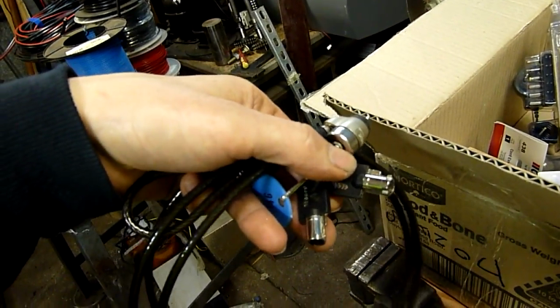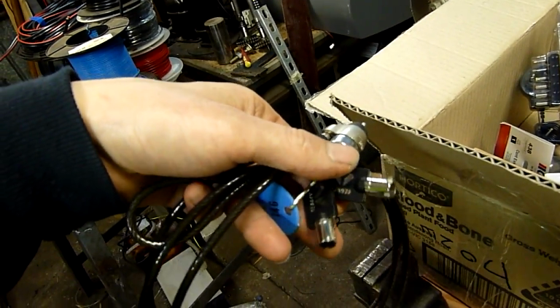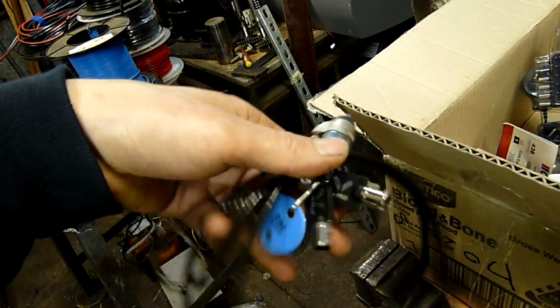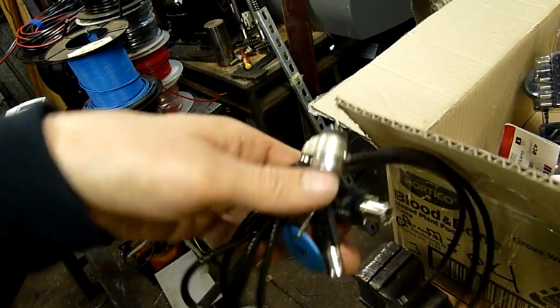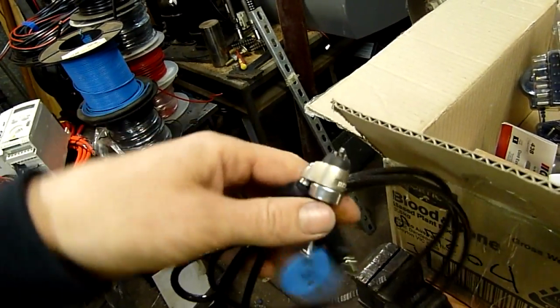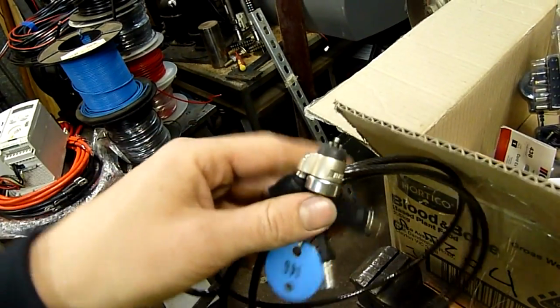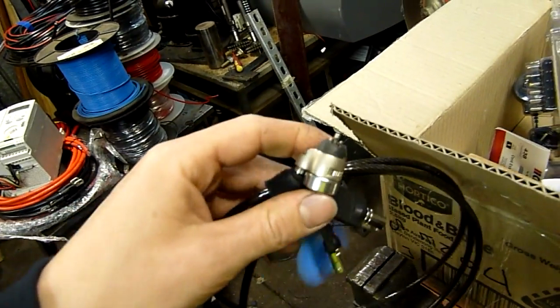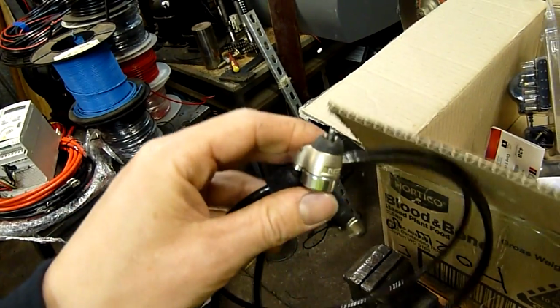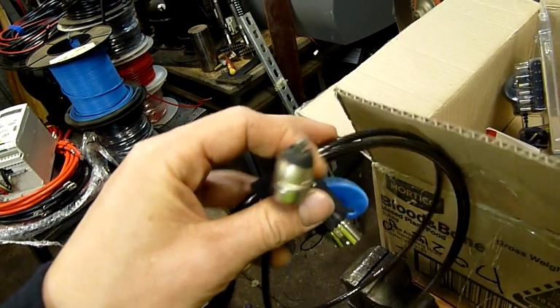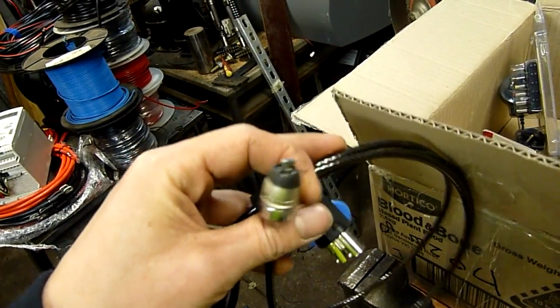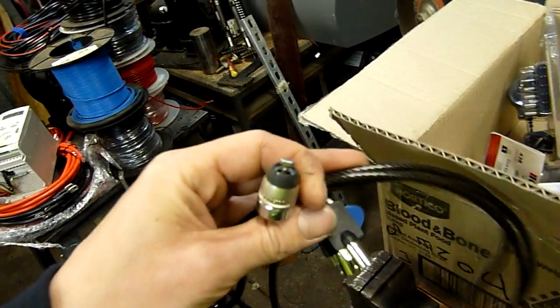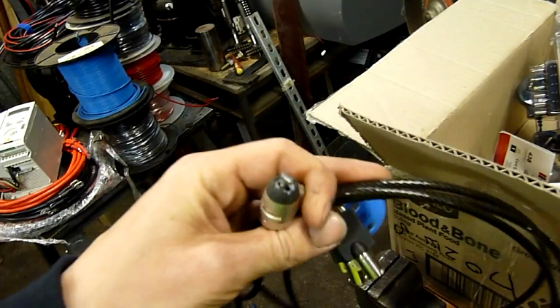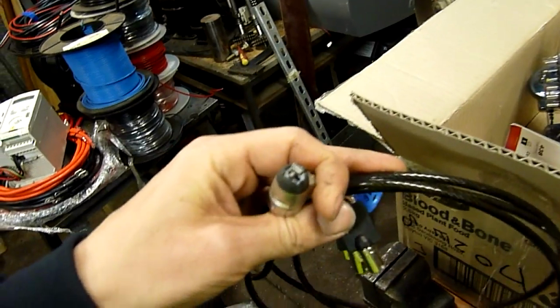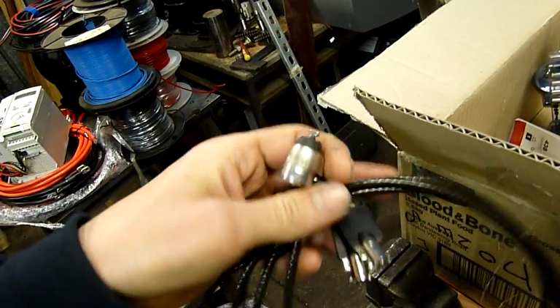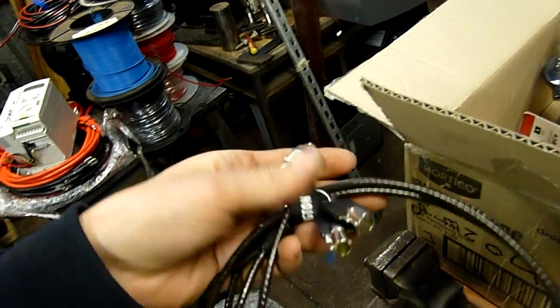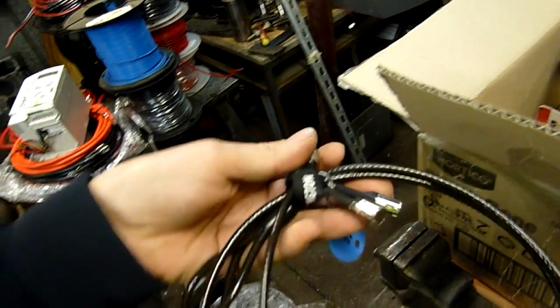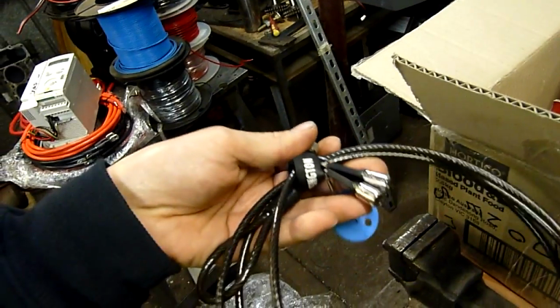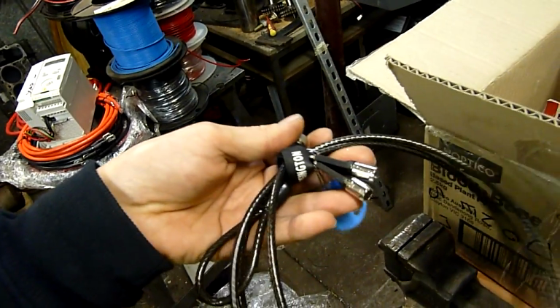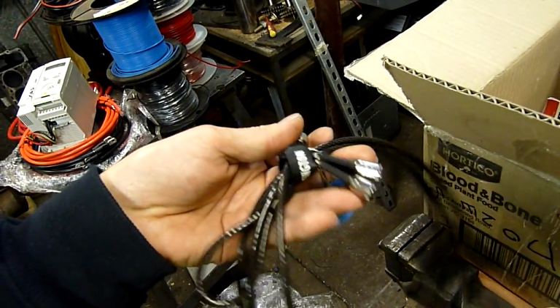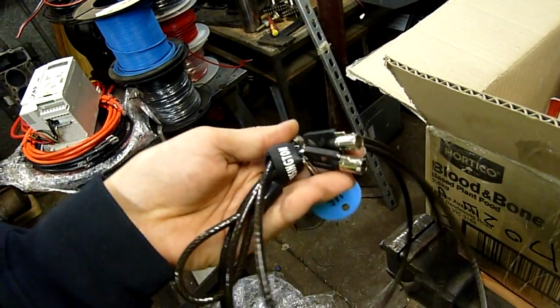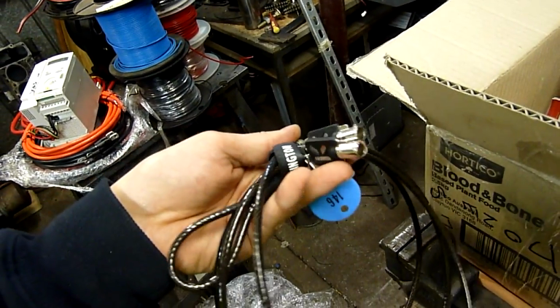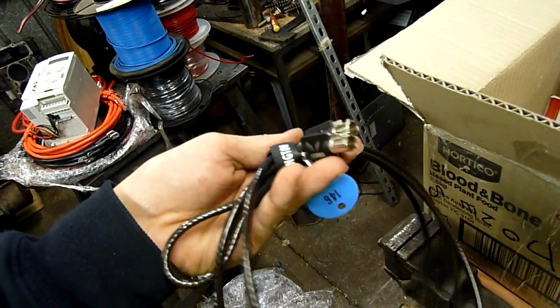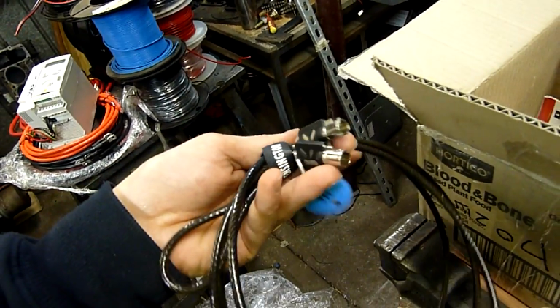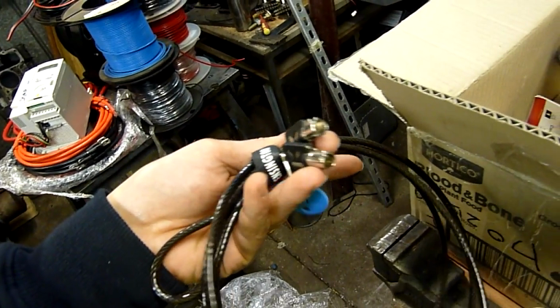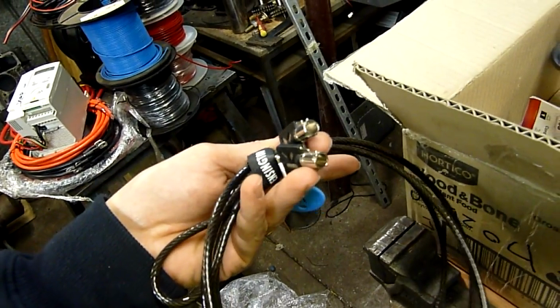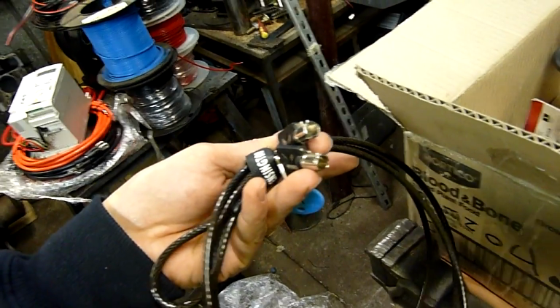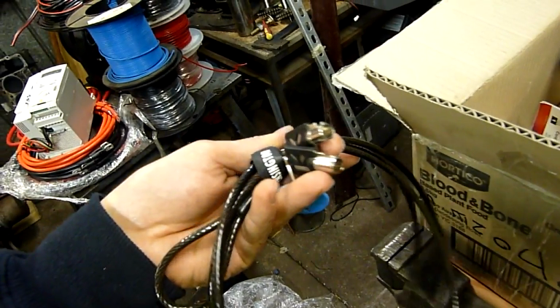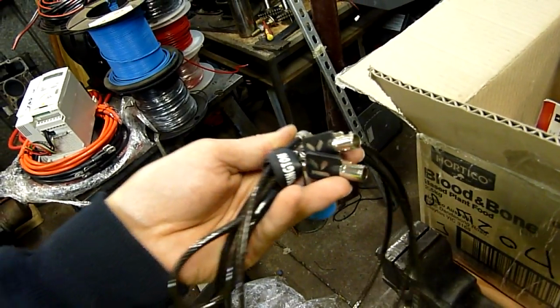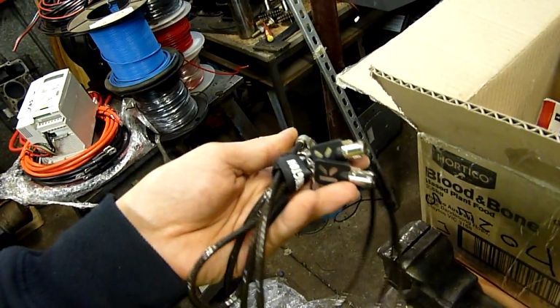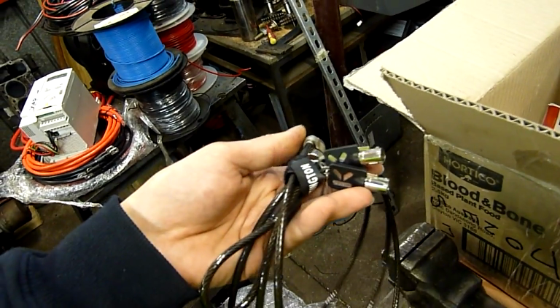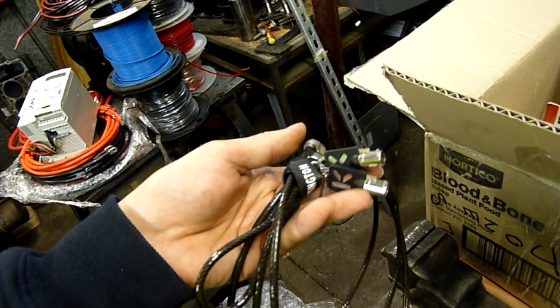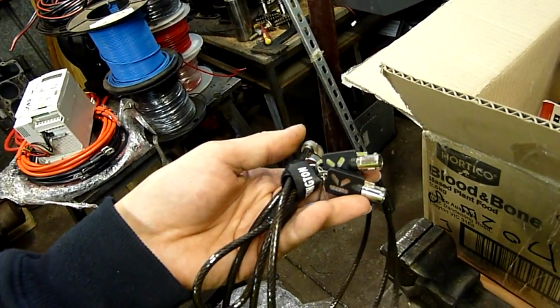It's a cable lock for a PC — good to stop people from running away with stuff.